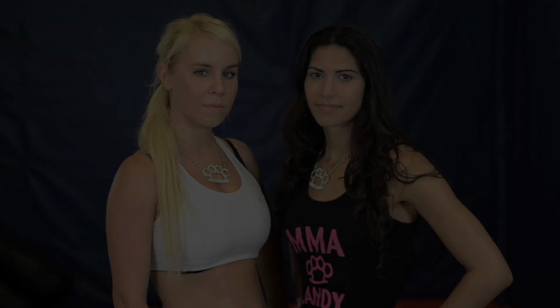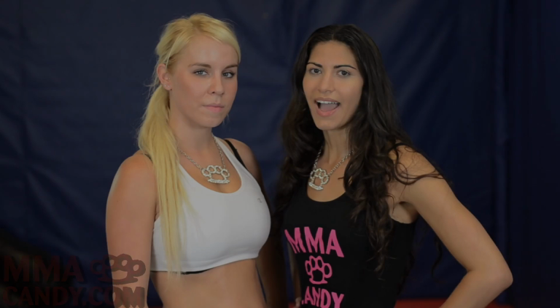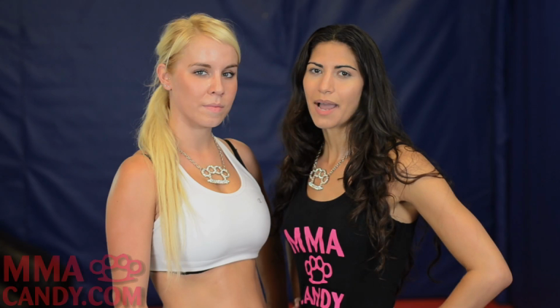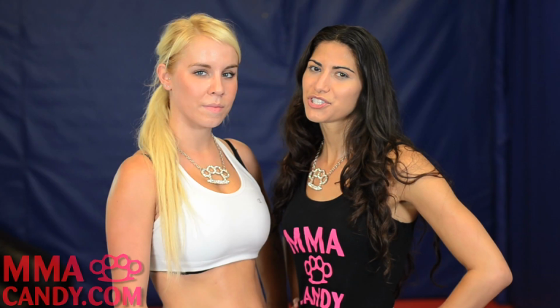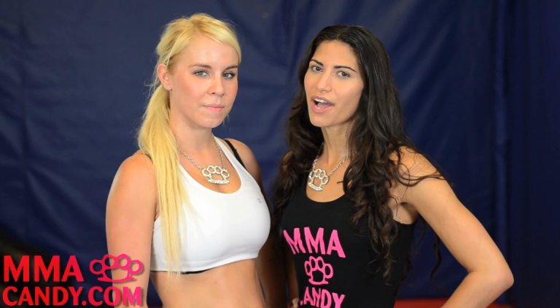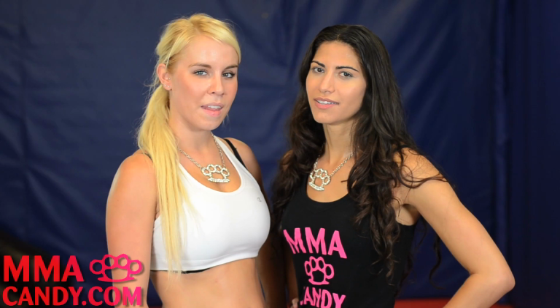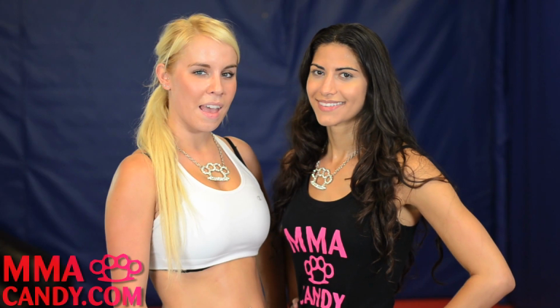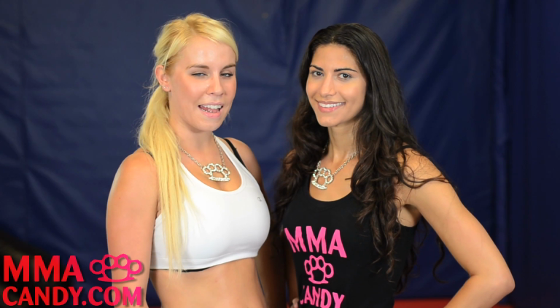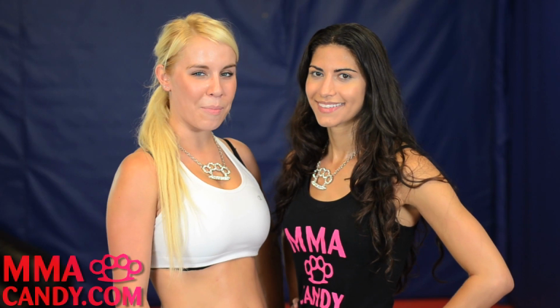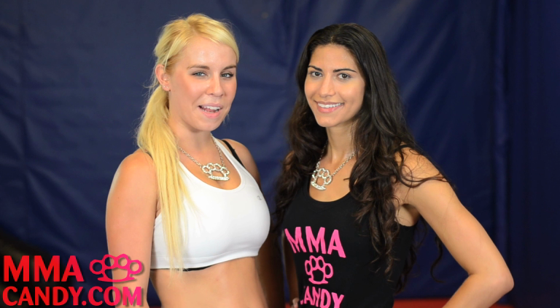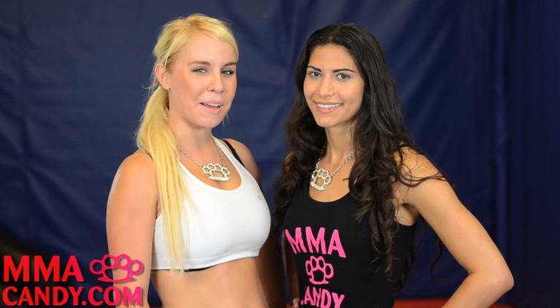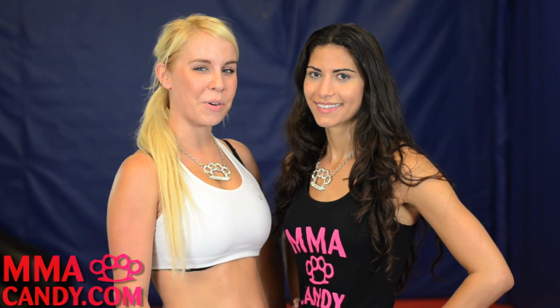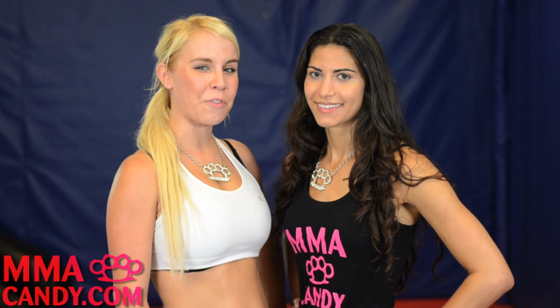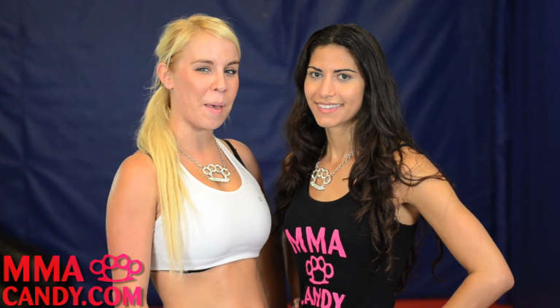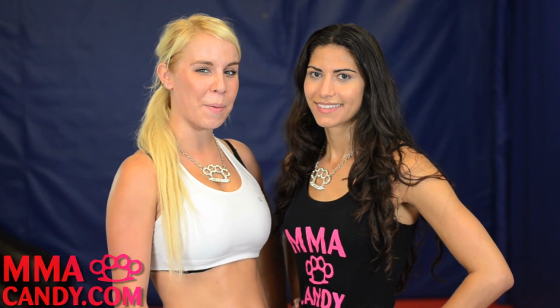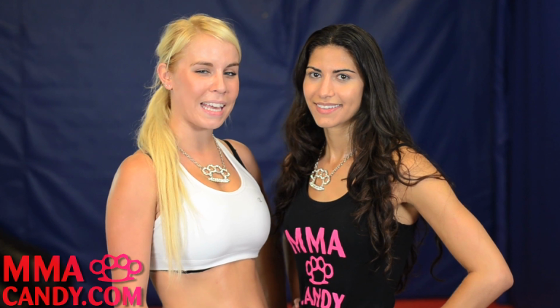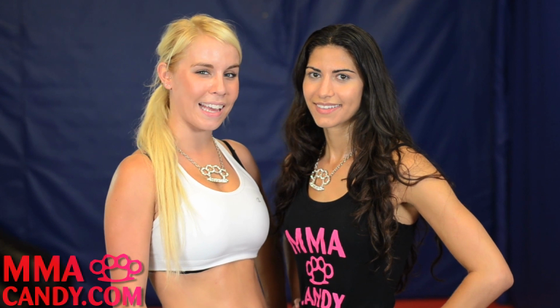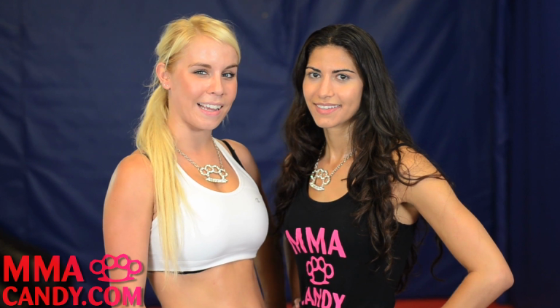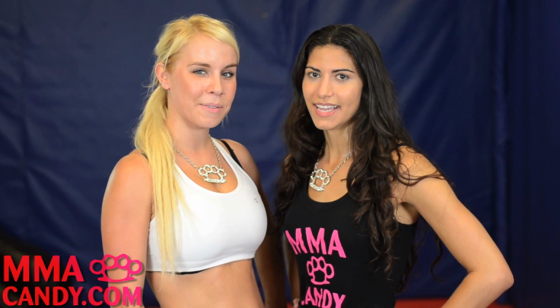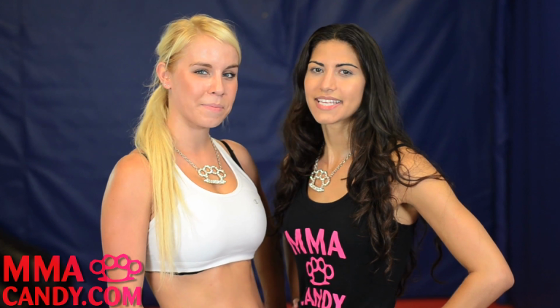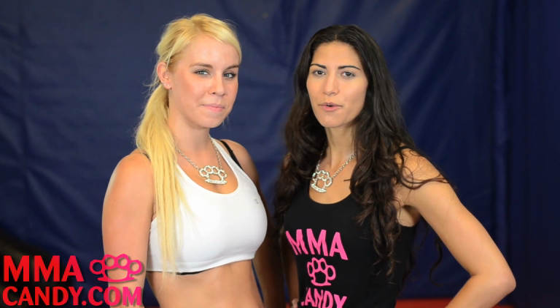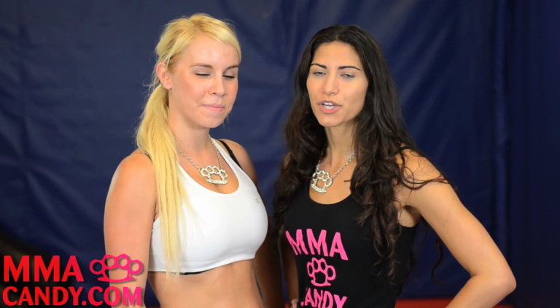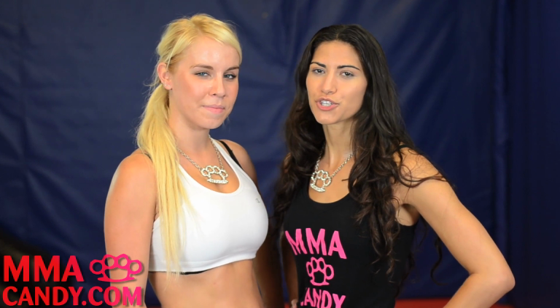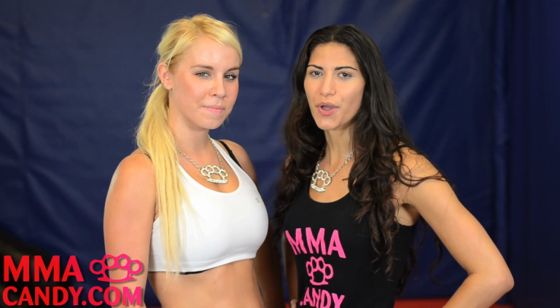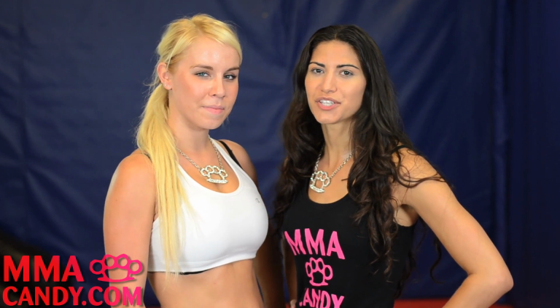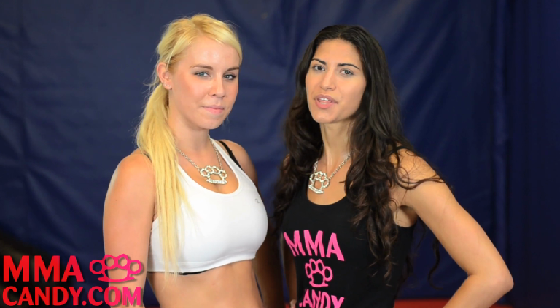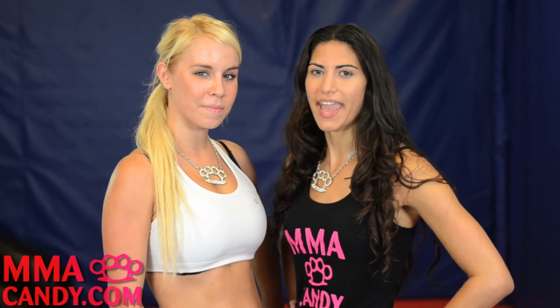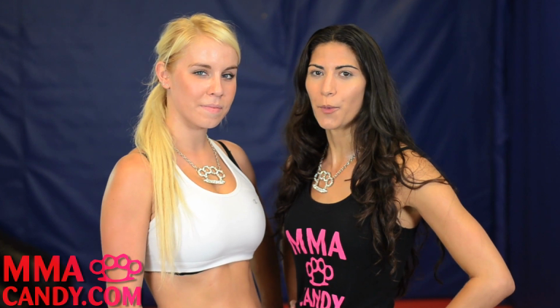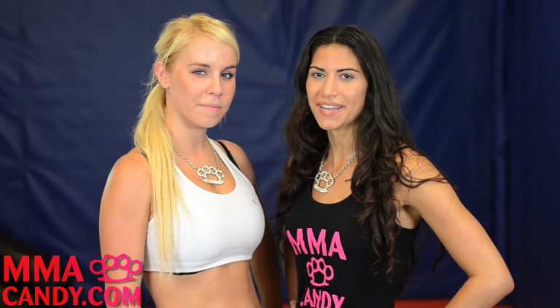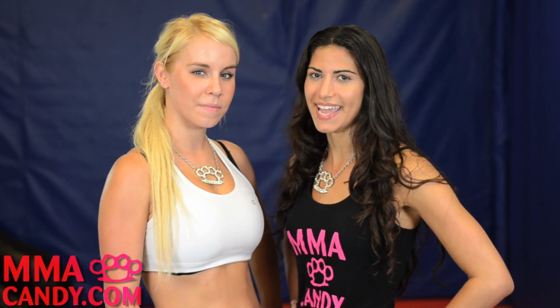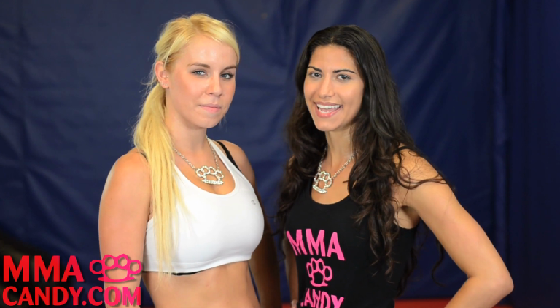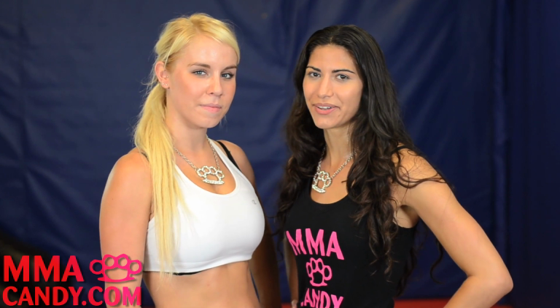Hi, I'm Michelle and I'm Anya and we're from MMA Candy. Today we're going to show you how to do the ankle pick takedown.